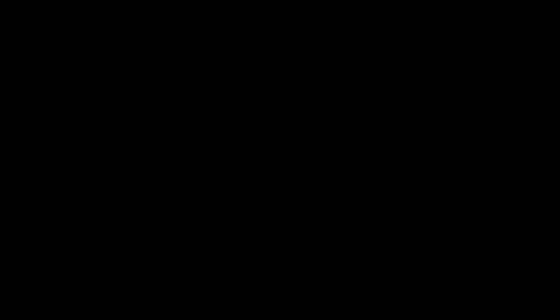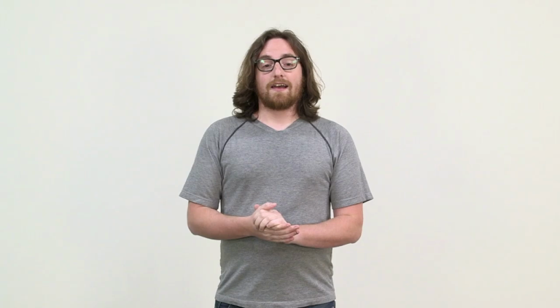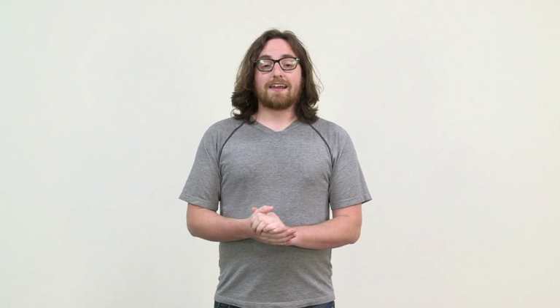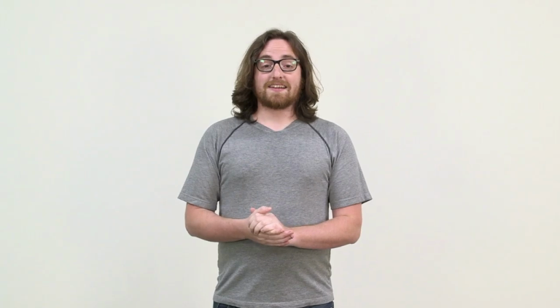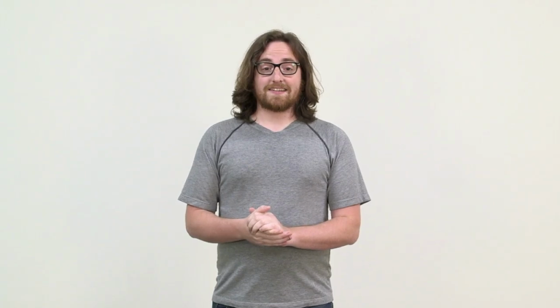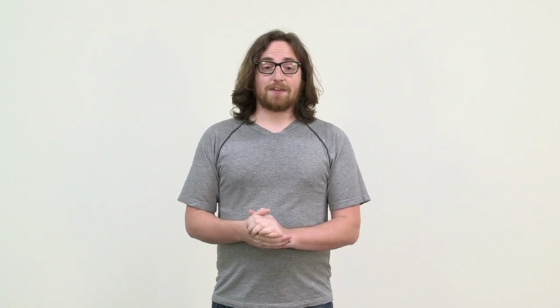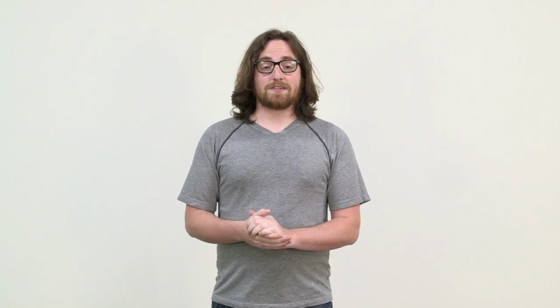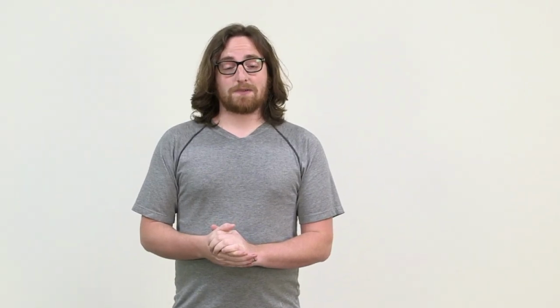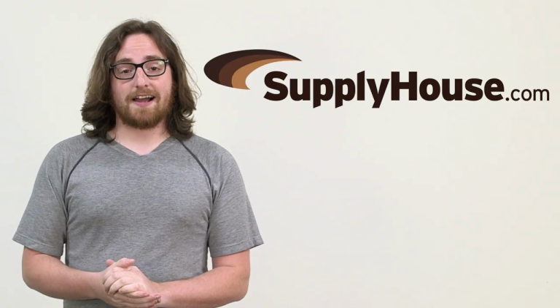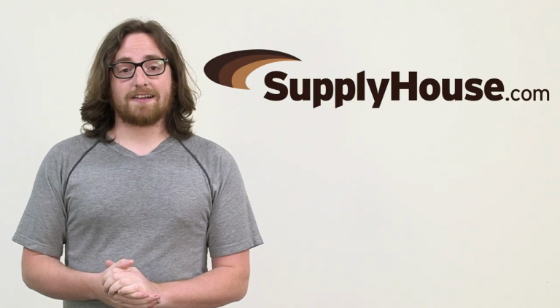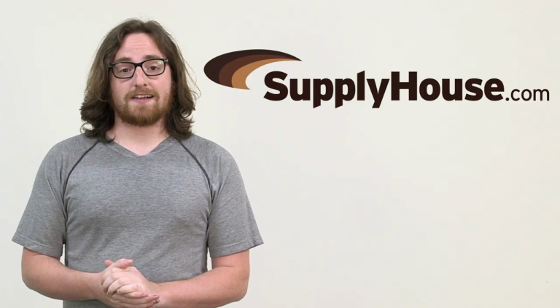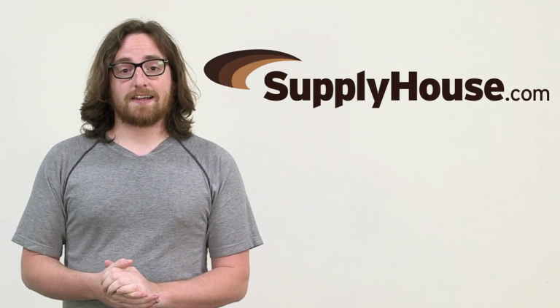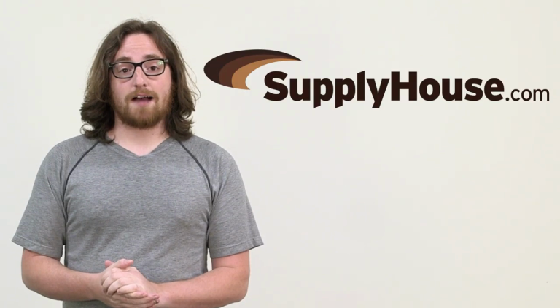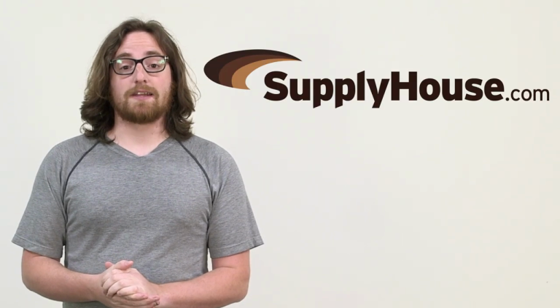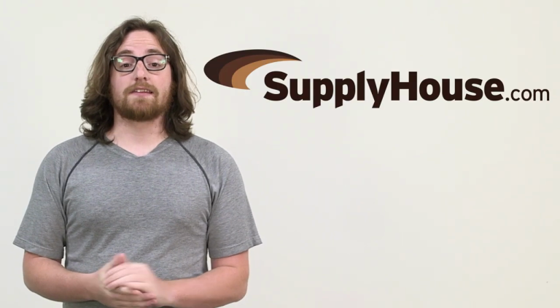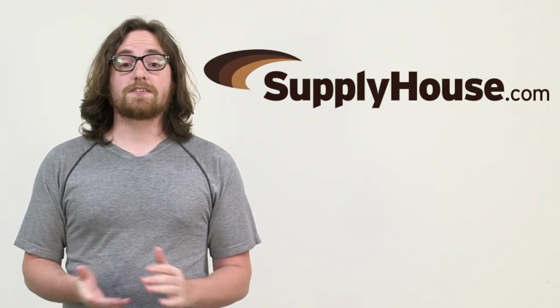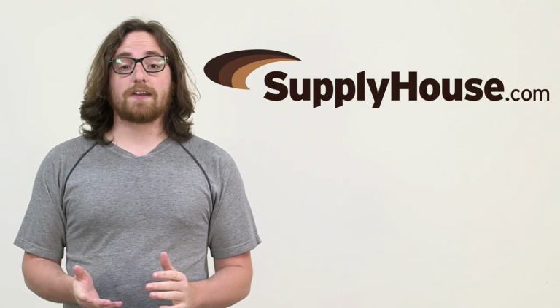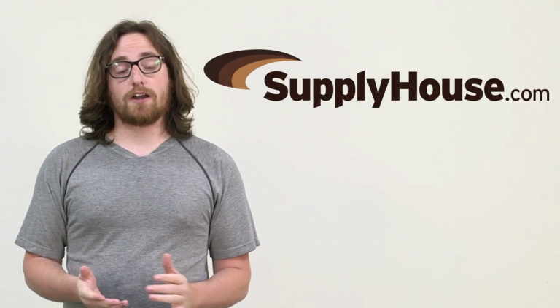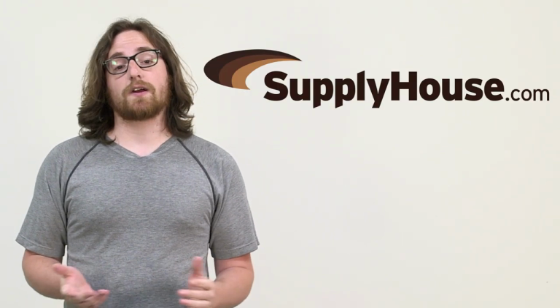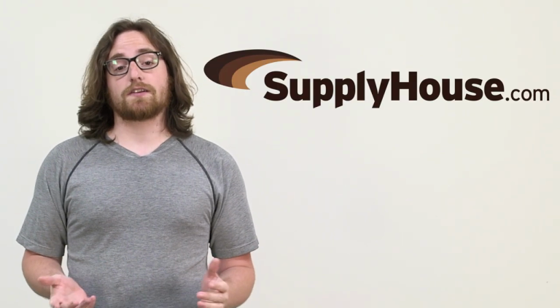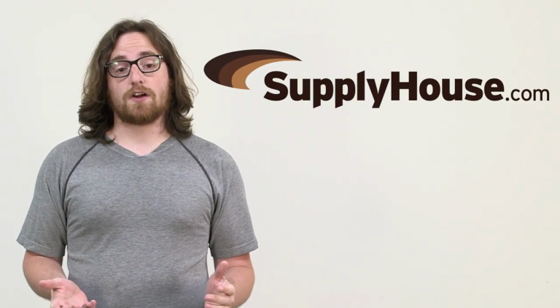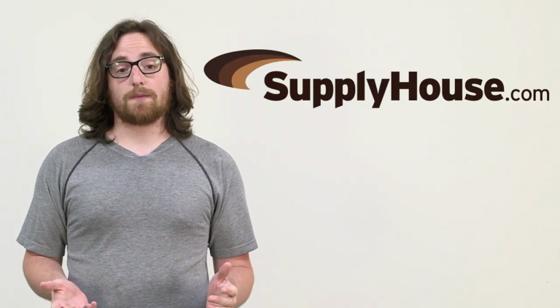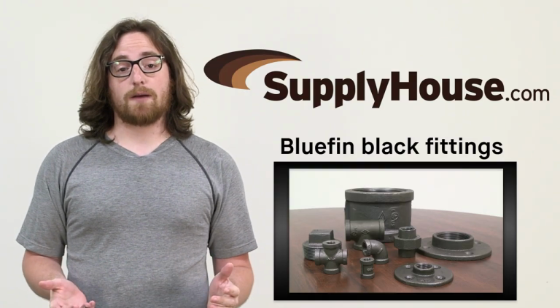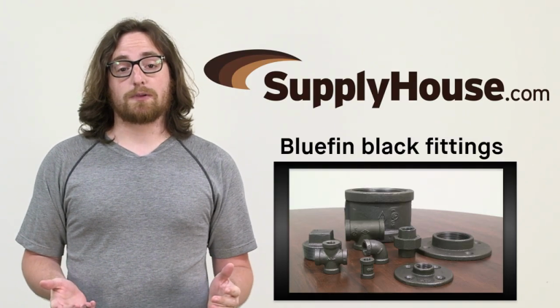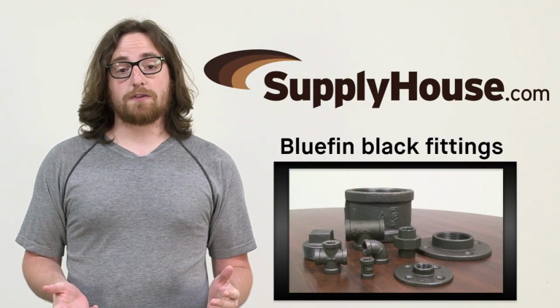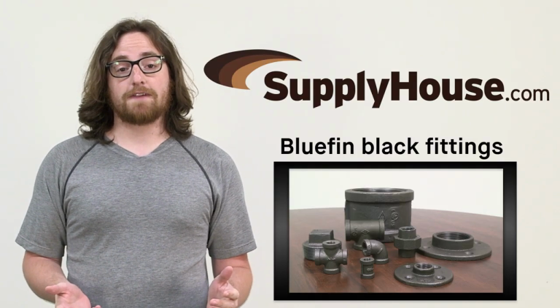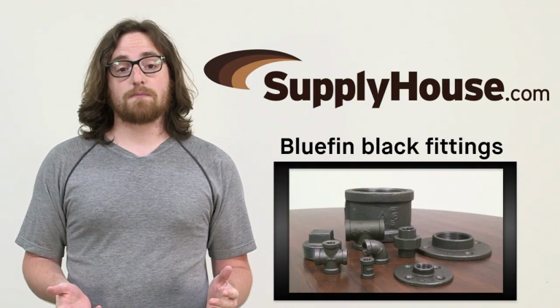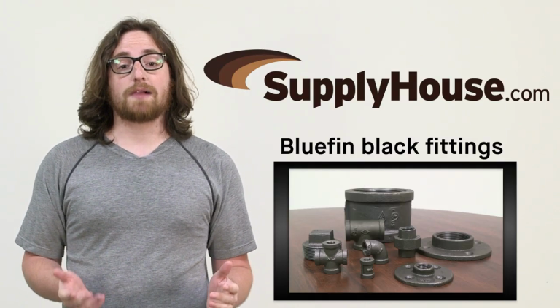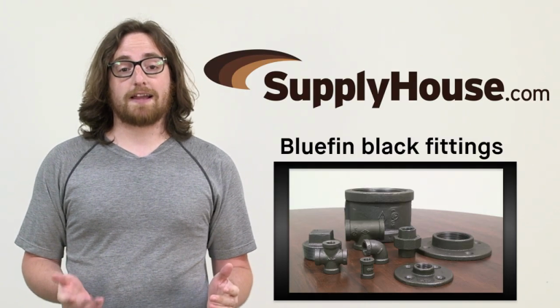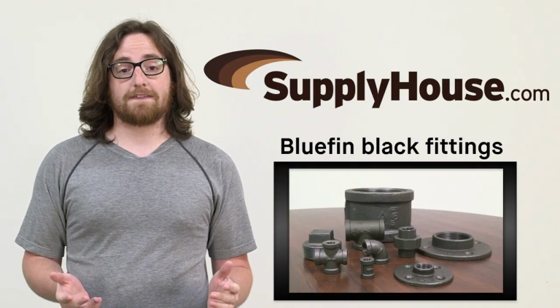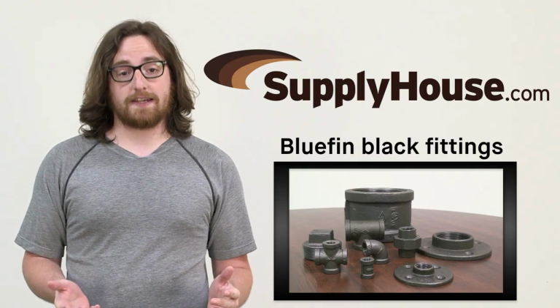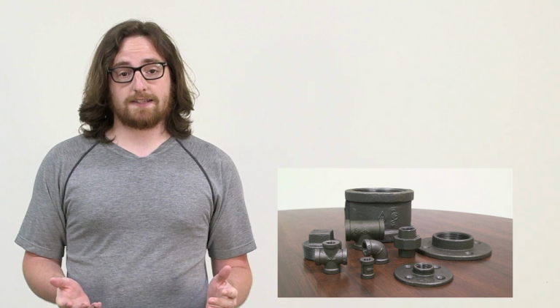Hey, it's Dan with SupplyHouse.com and in this video we're going to talk about Bluefin Black fittings.